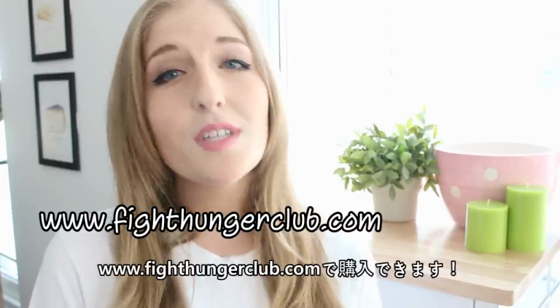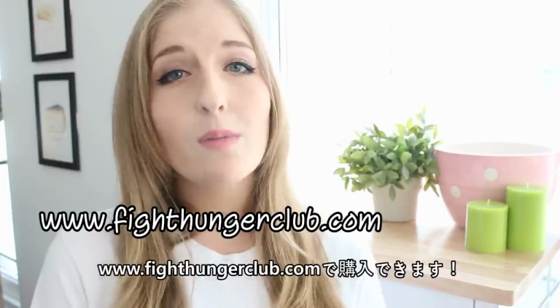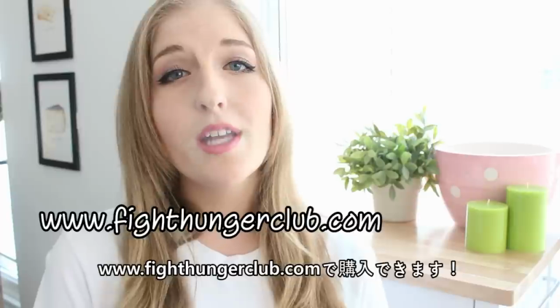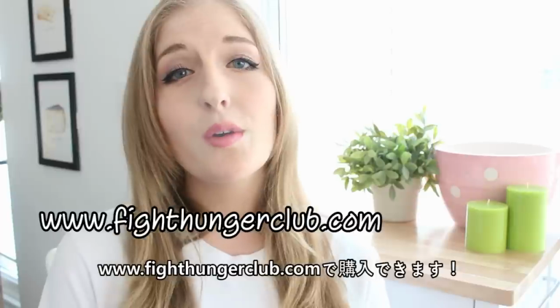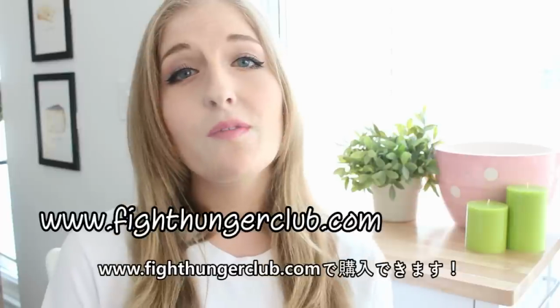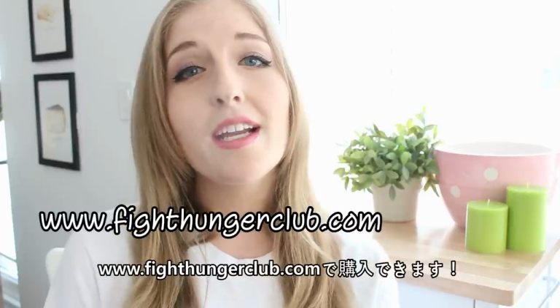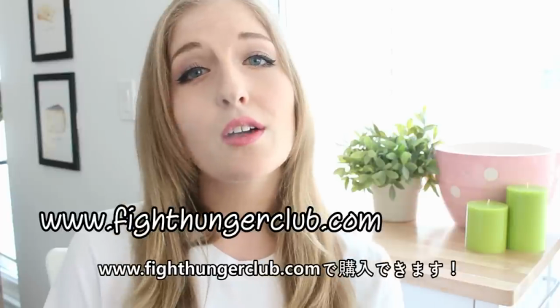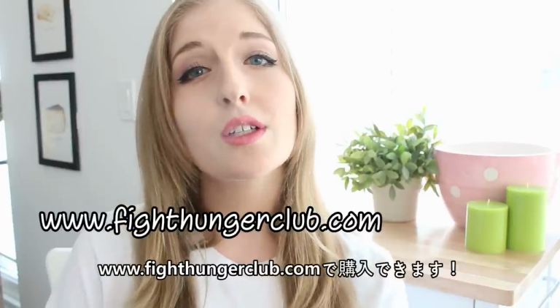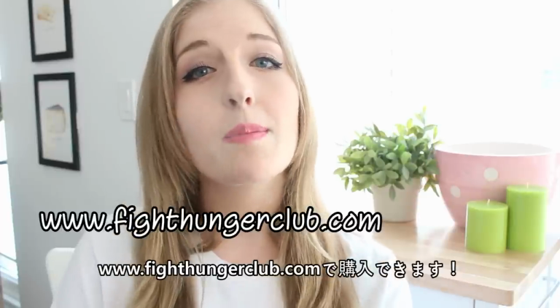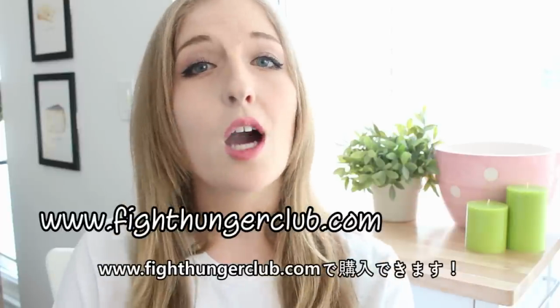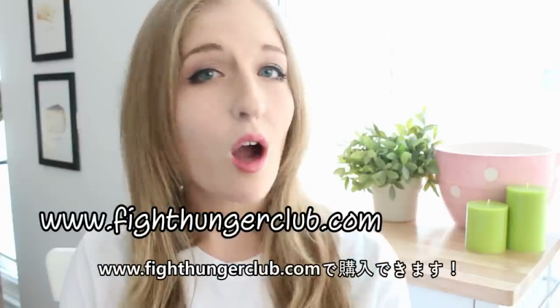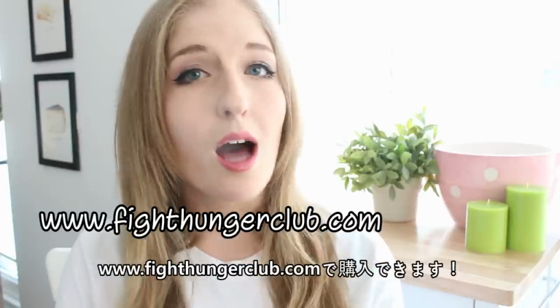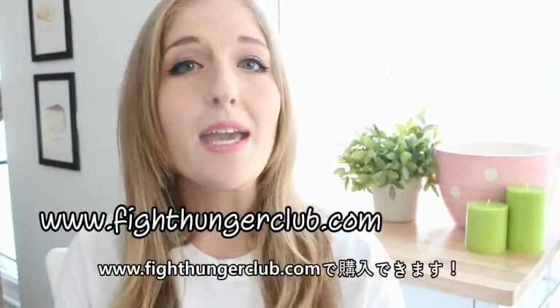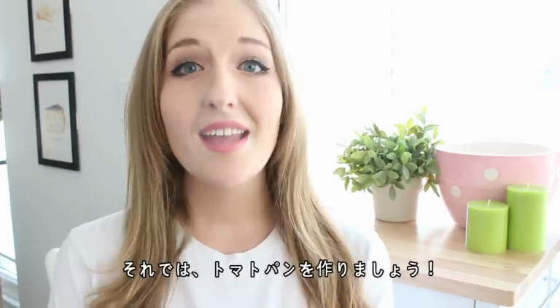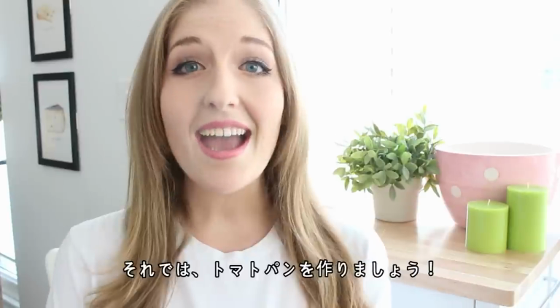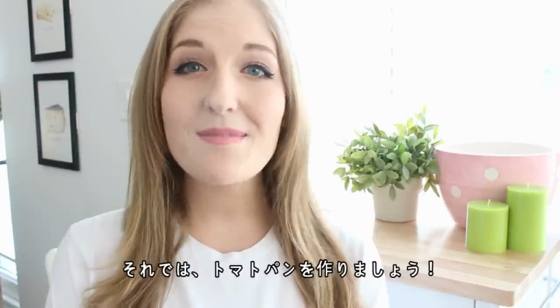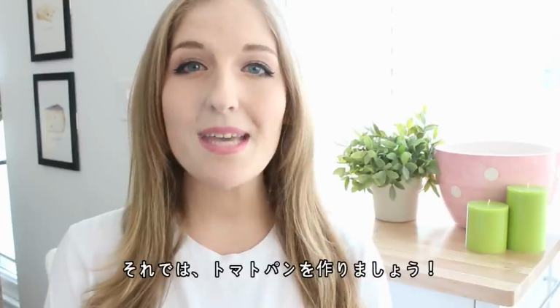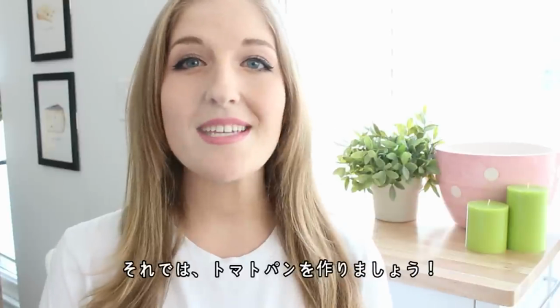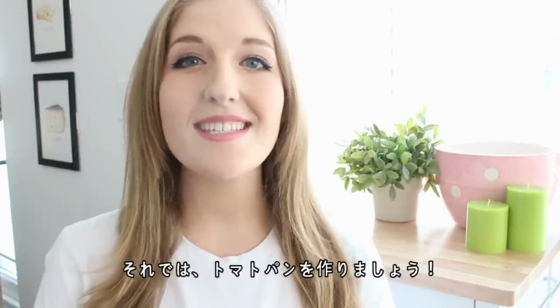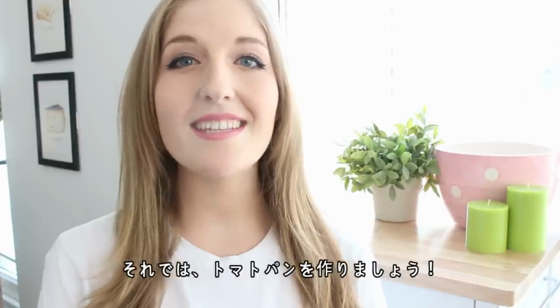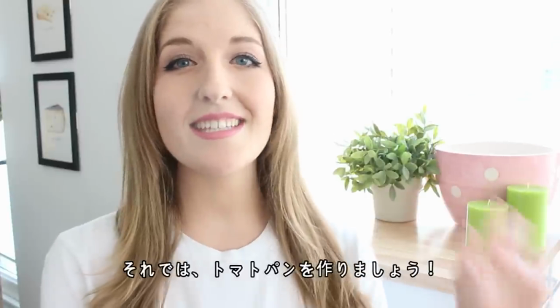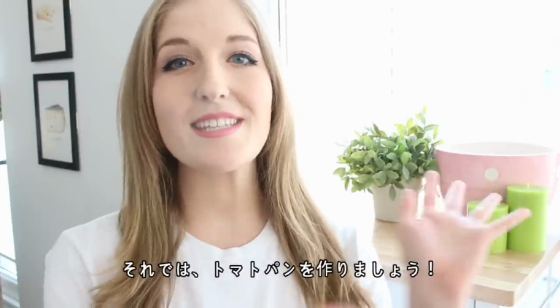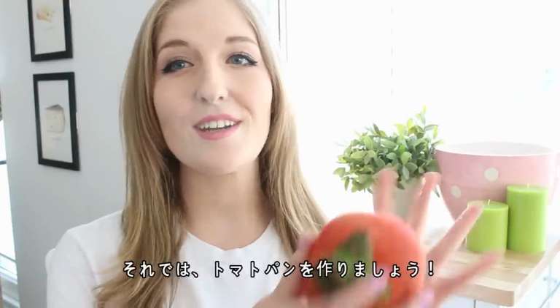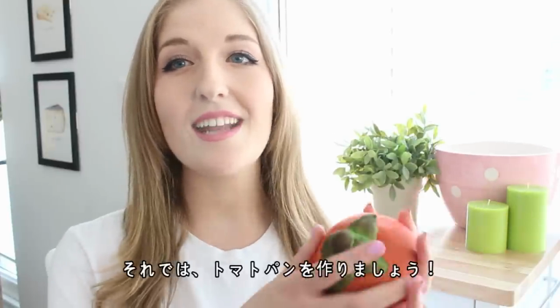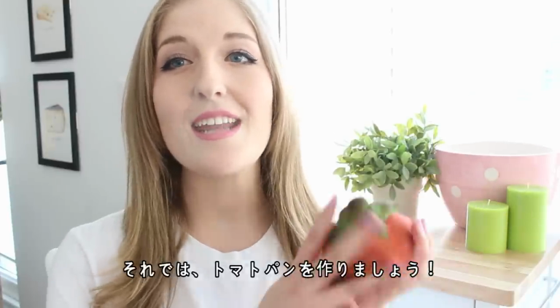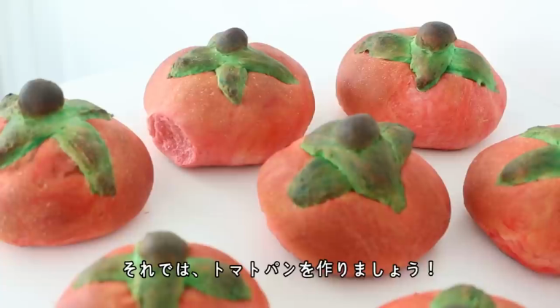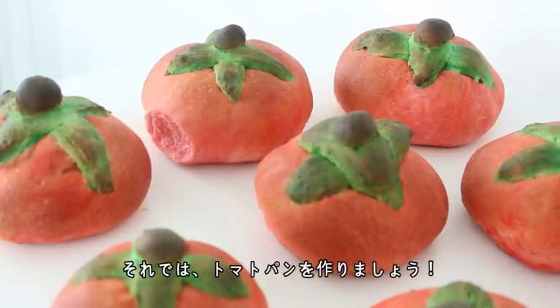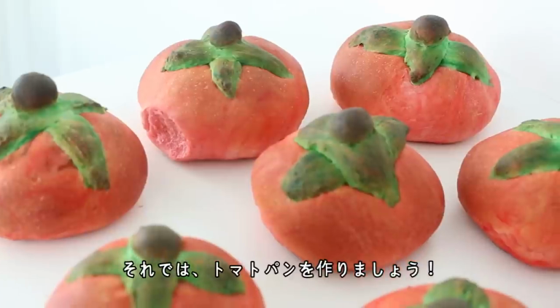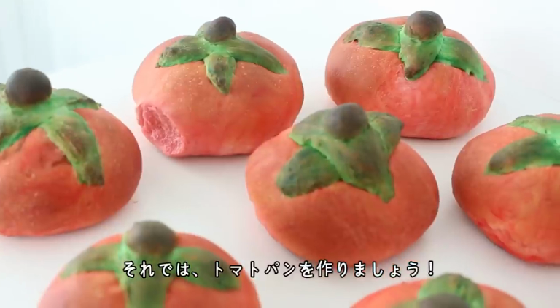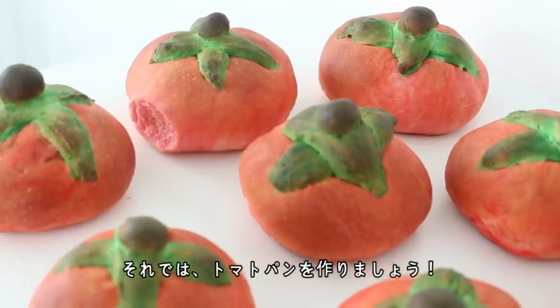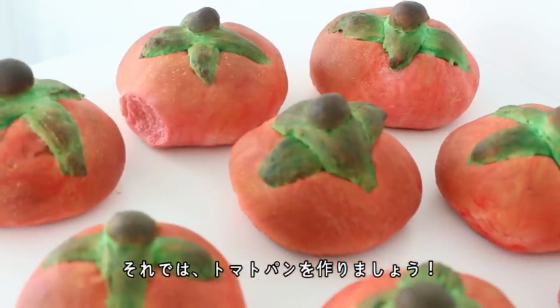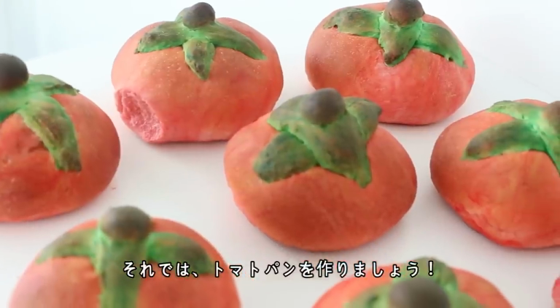So if you'd like one, go to fighthungerclub.com. And with that being said, let's get started and make our tomato buns.